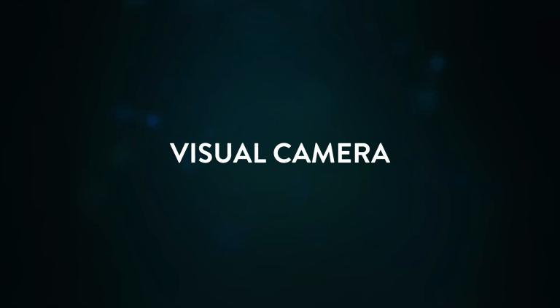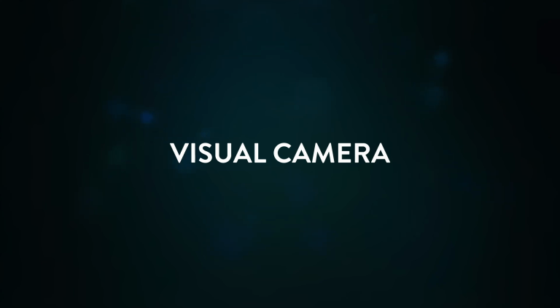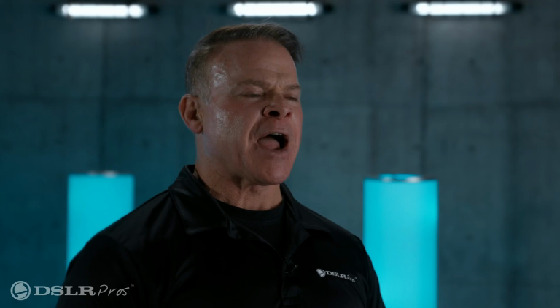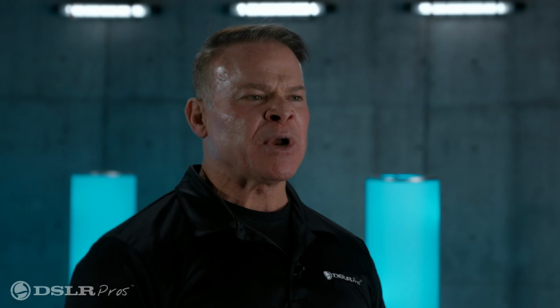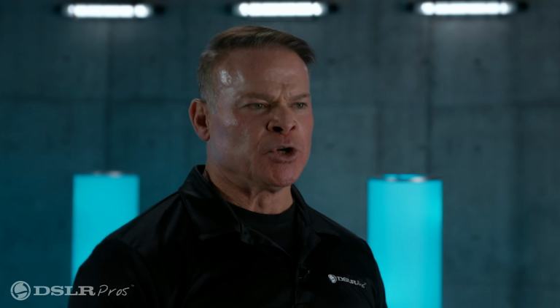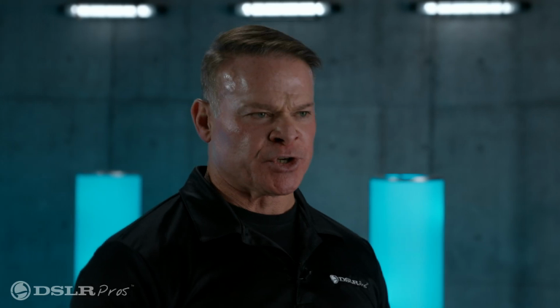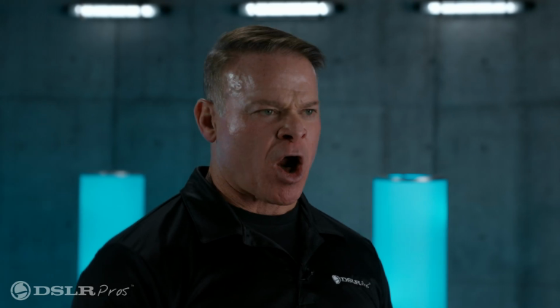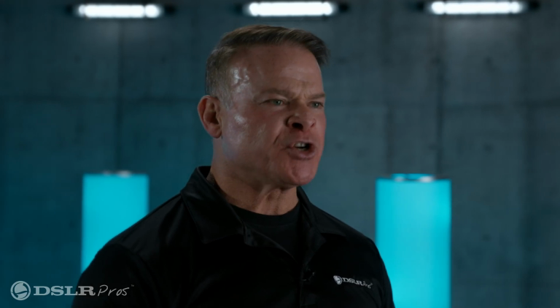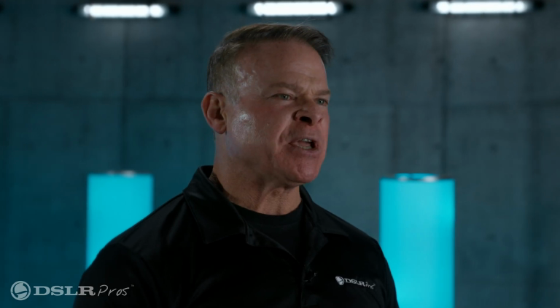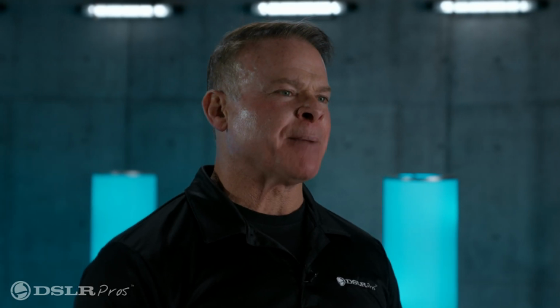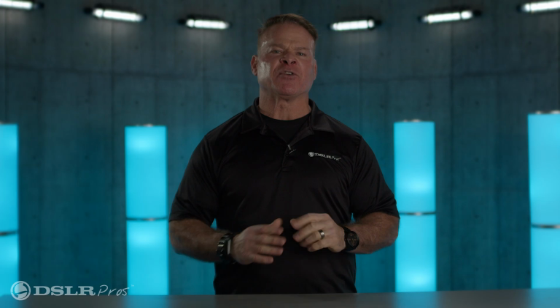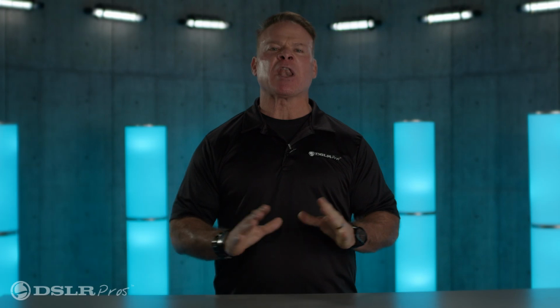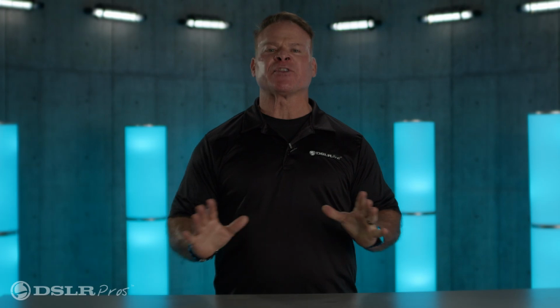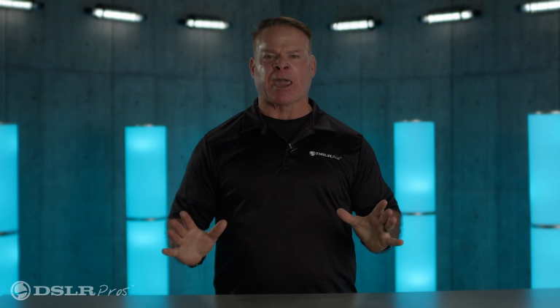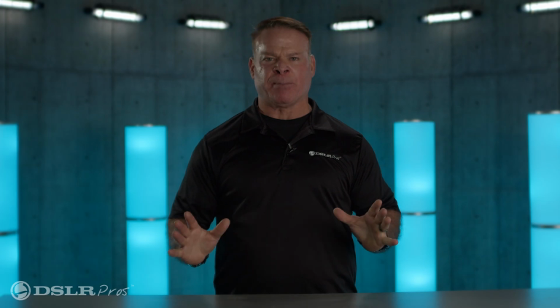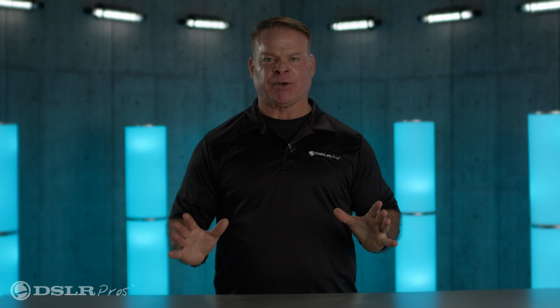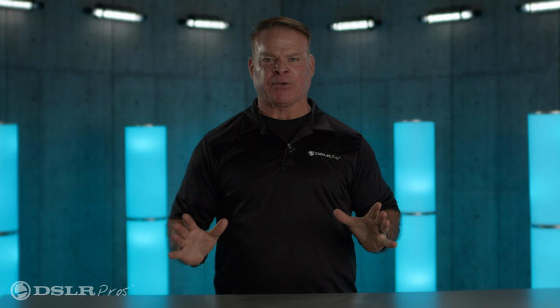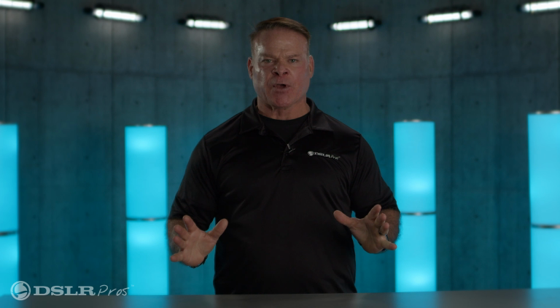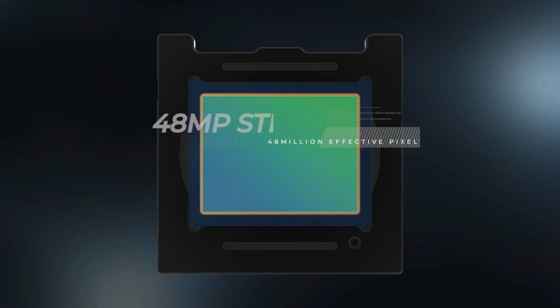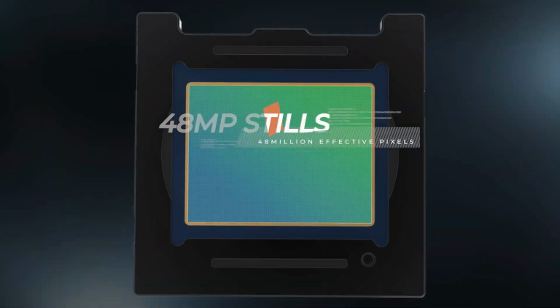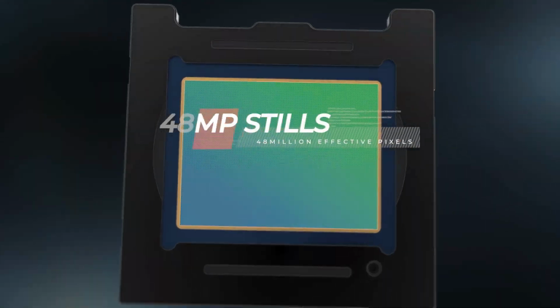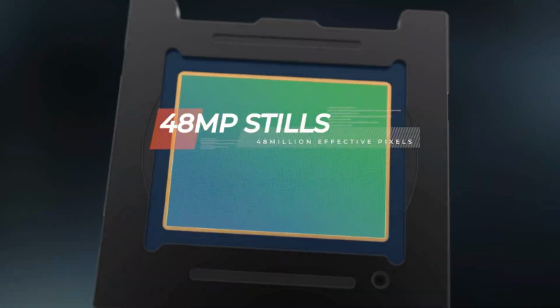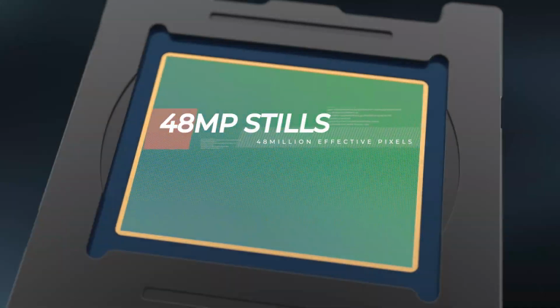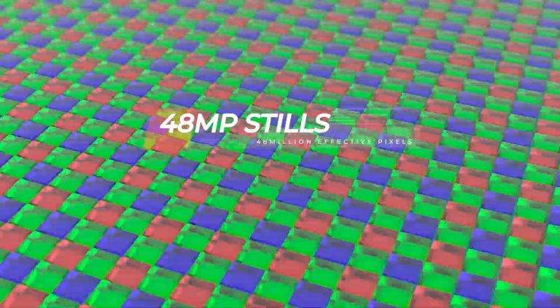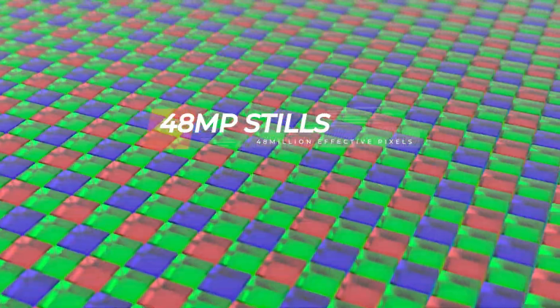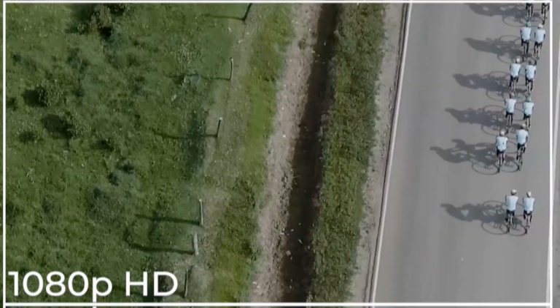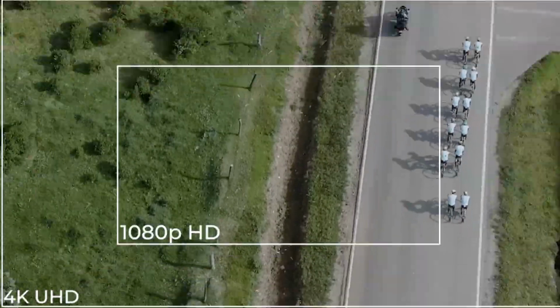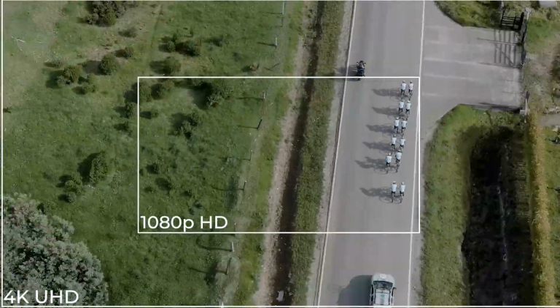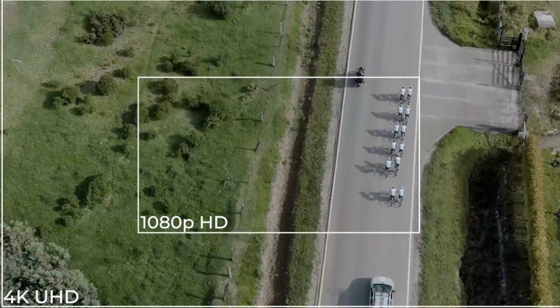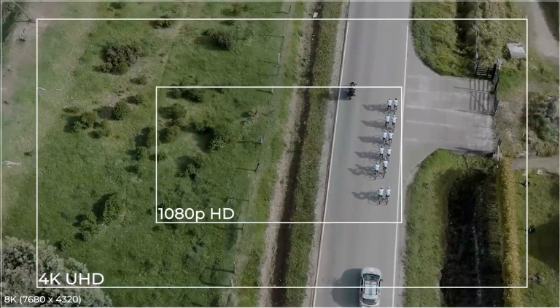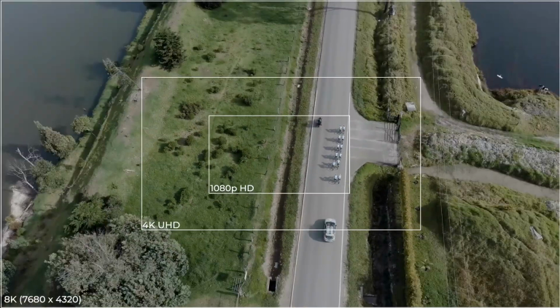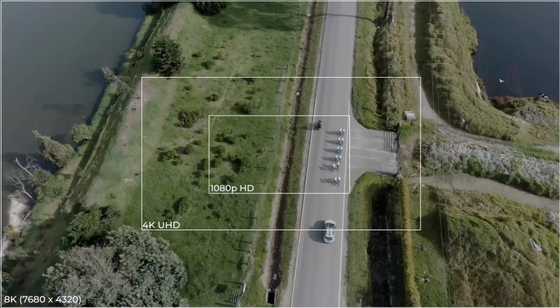The high-resolution RGB camera gives you lots of capabilities with 48 megapixel stills and 8K video.